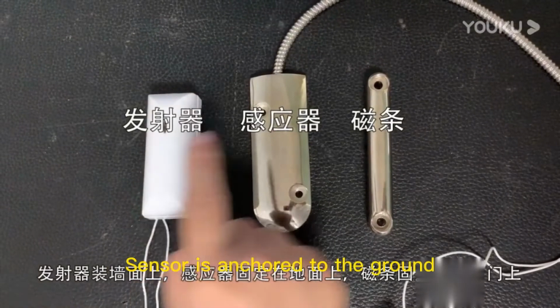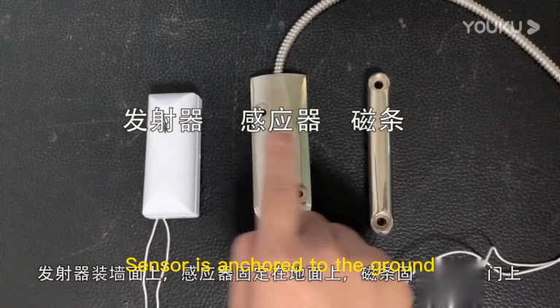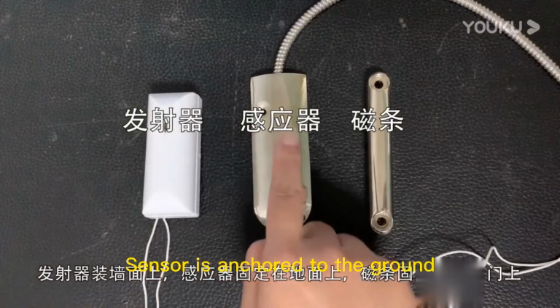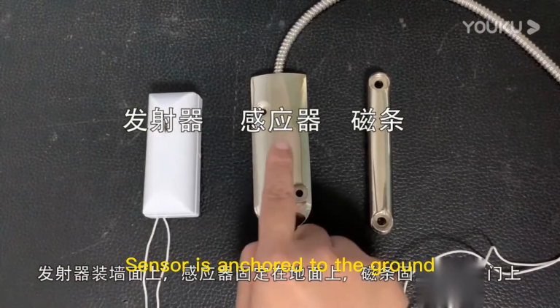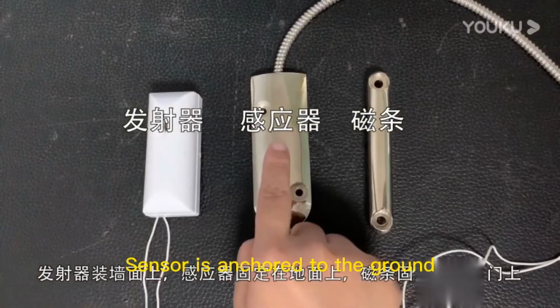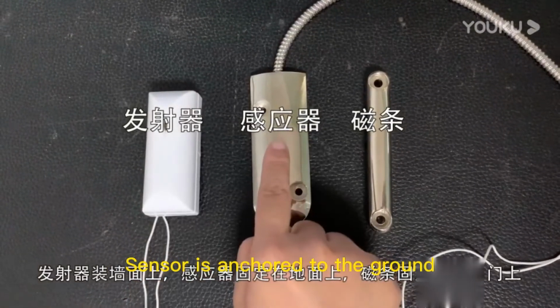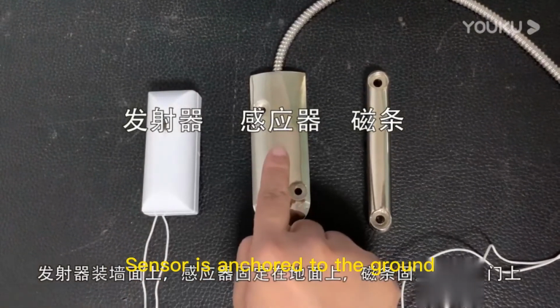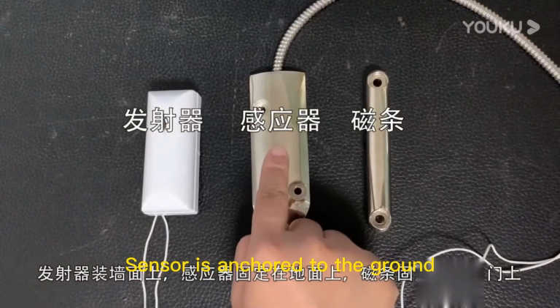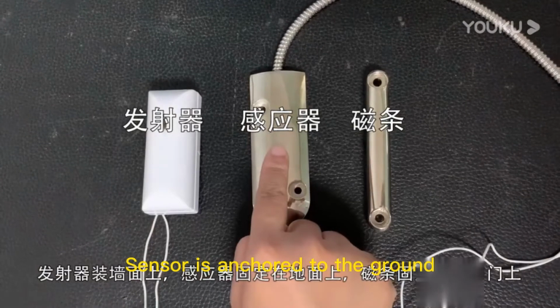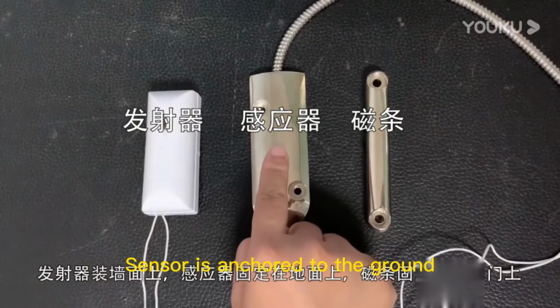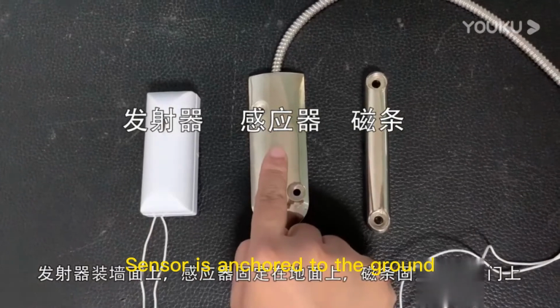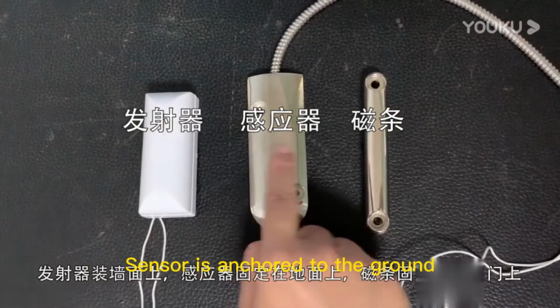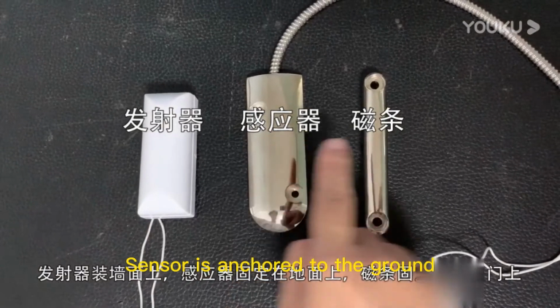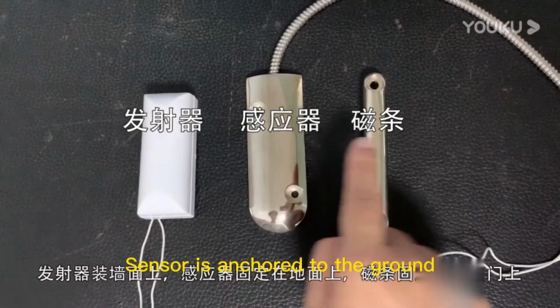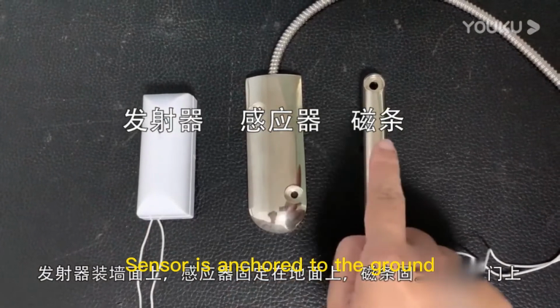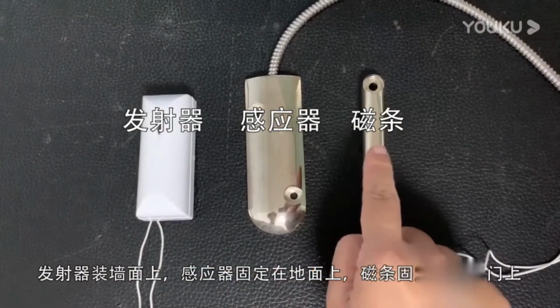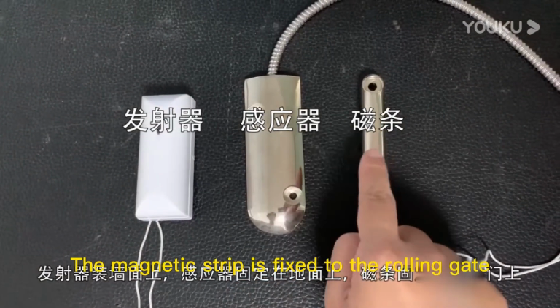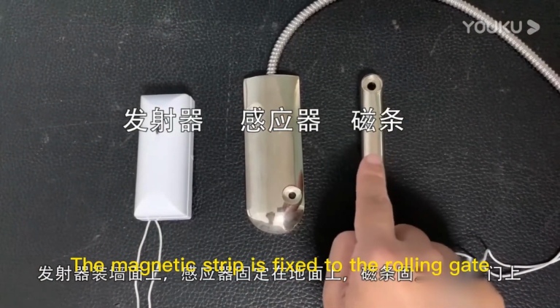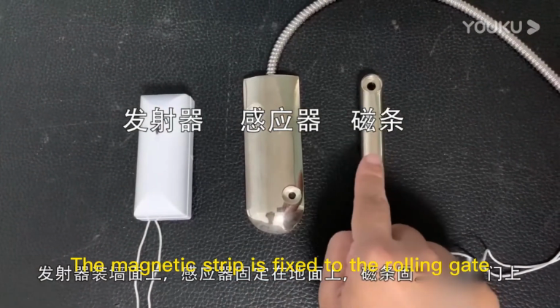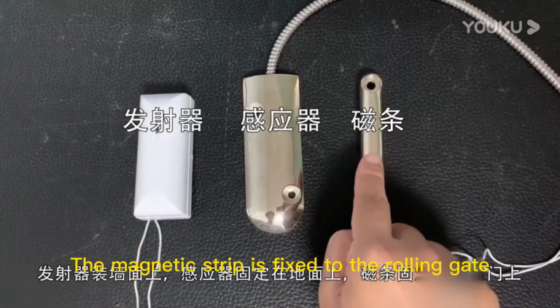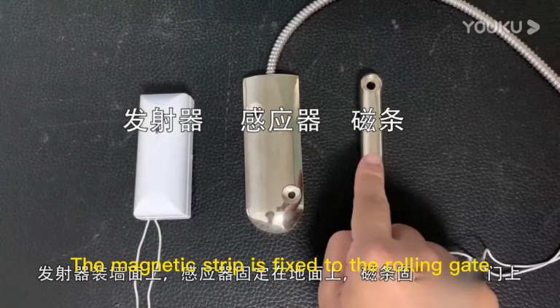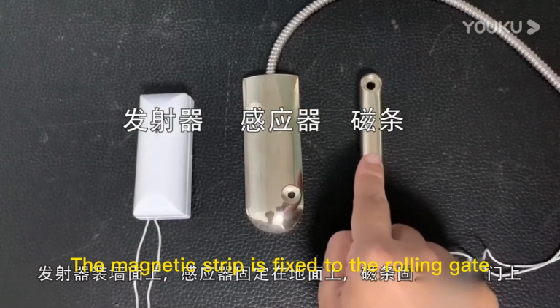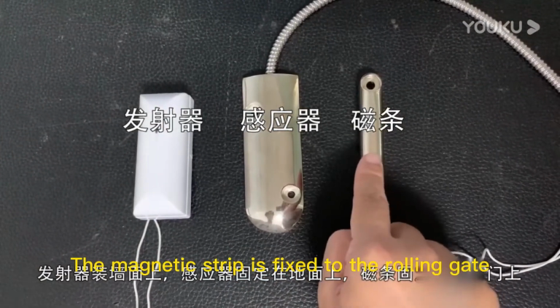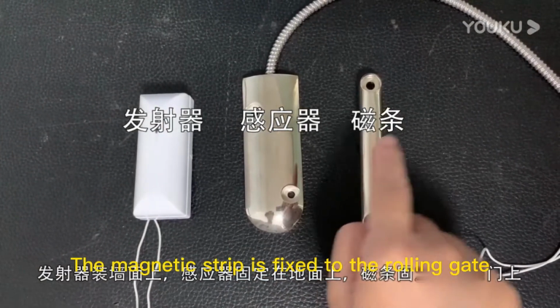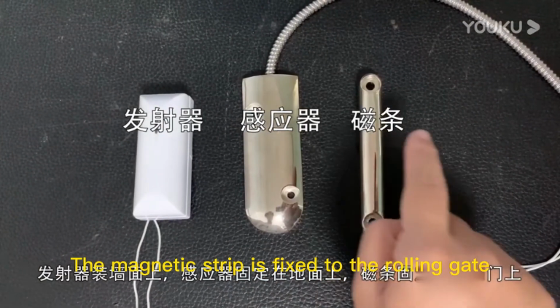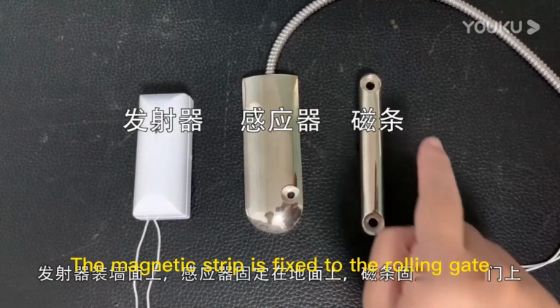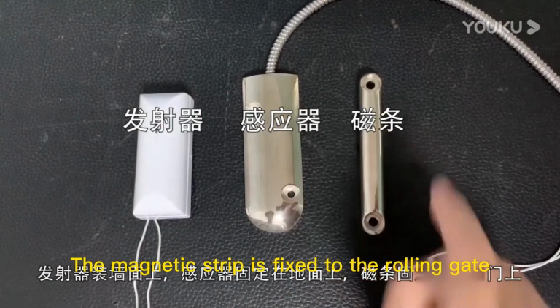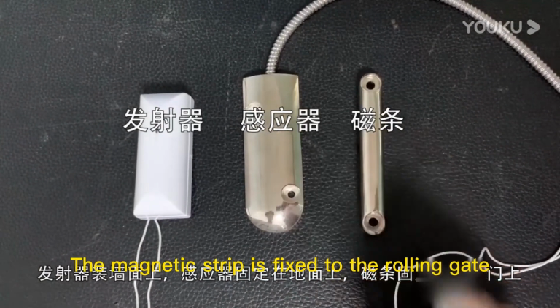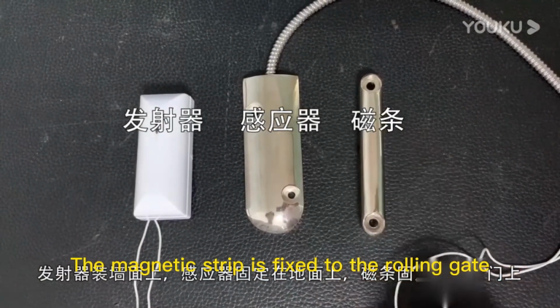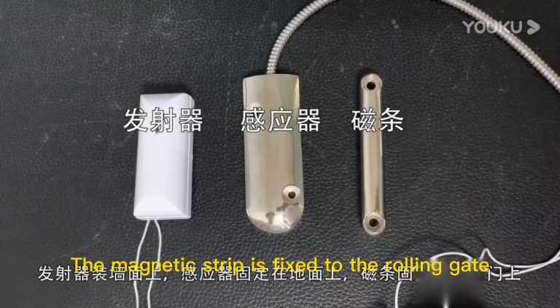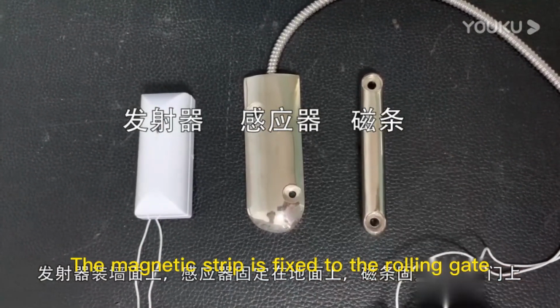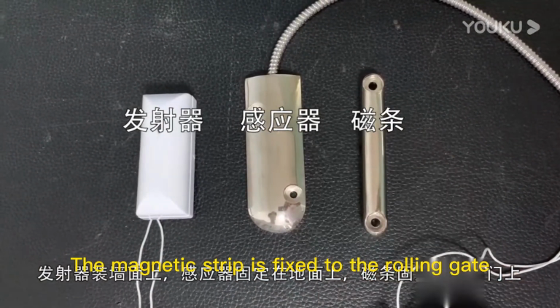The sensor is anchored to the ground. The magnetic strip is fixed to the rolling gate.